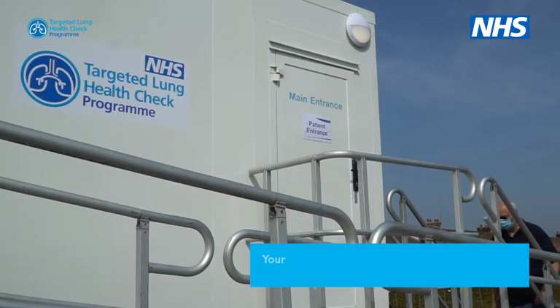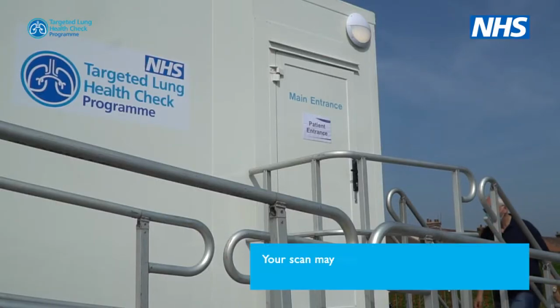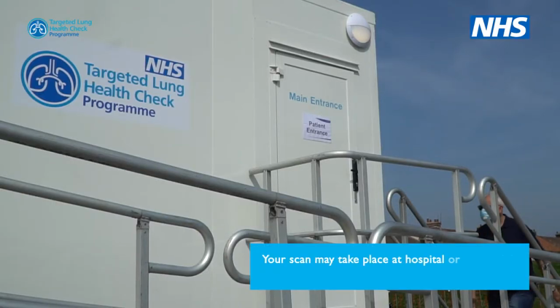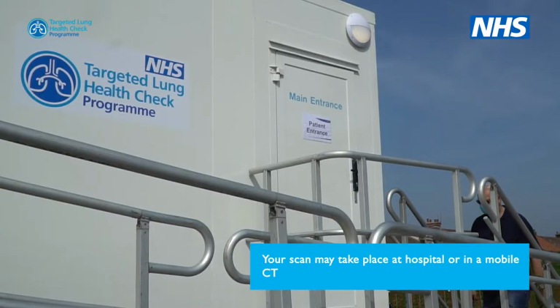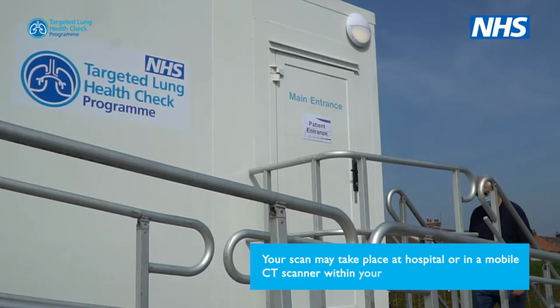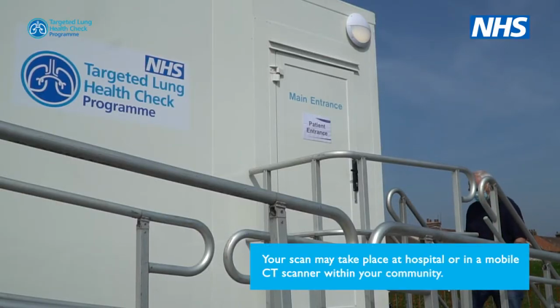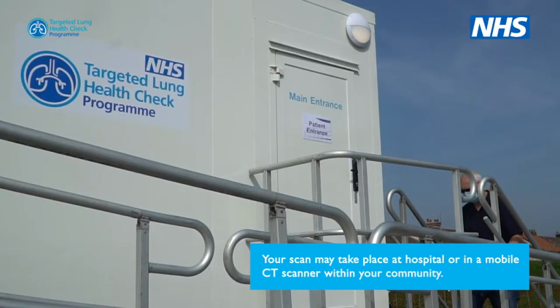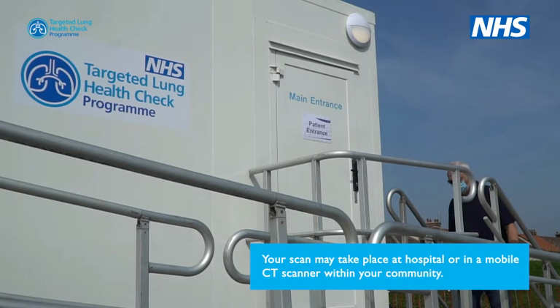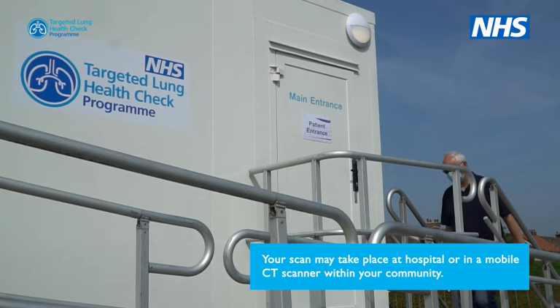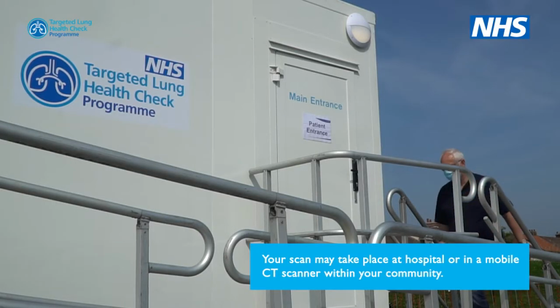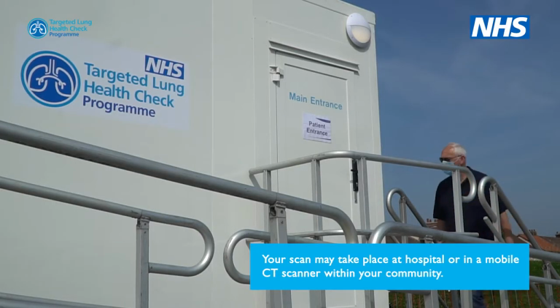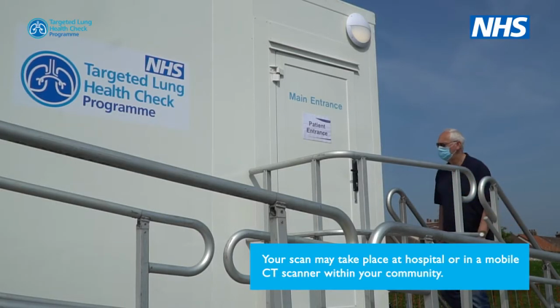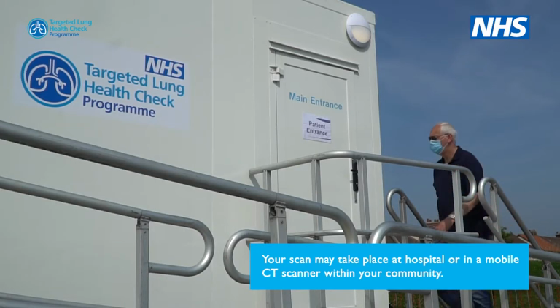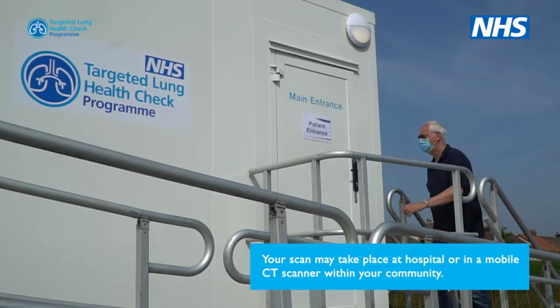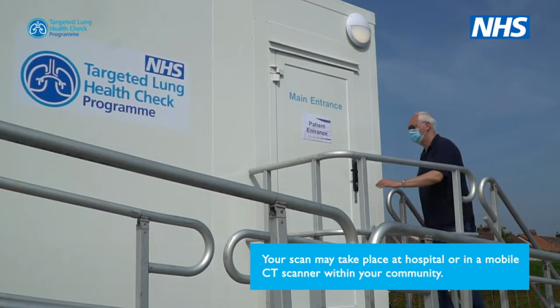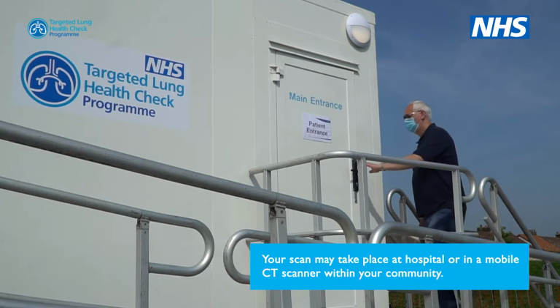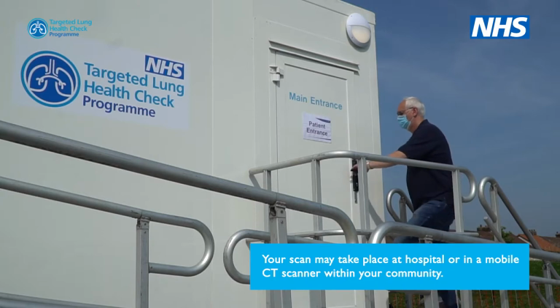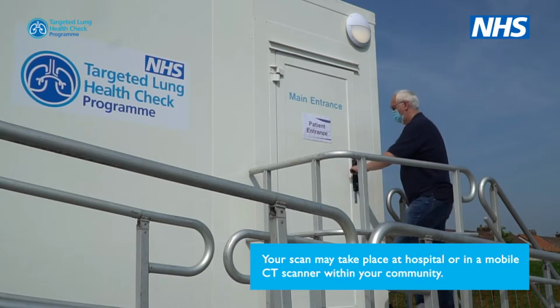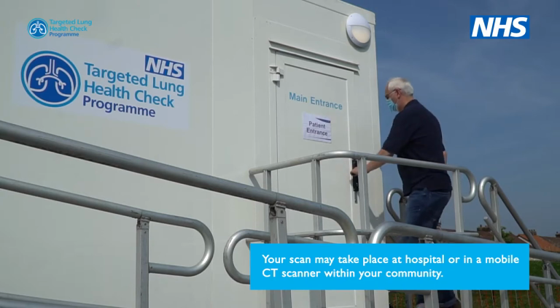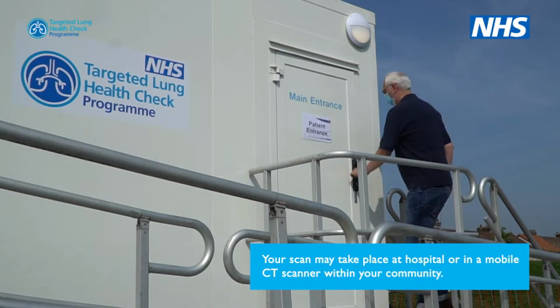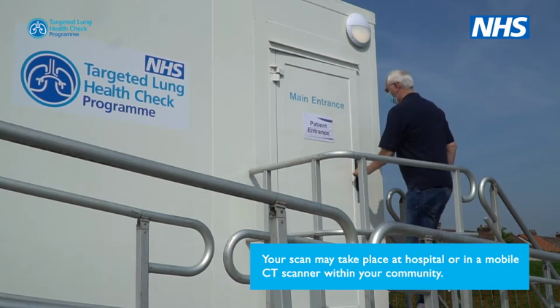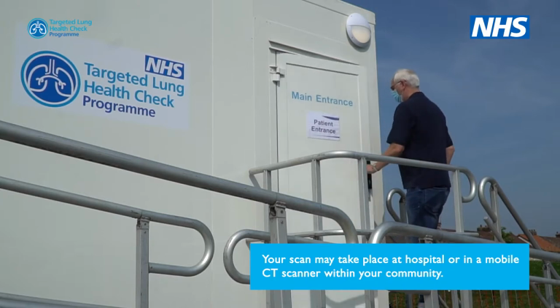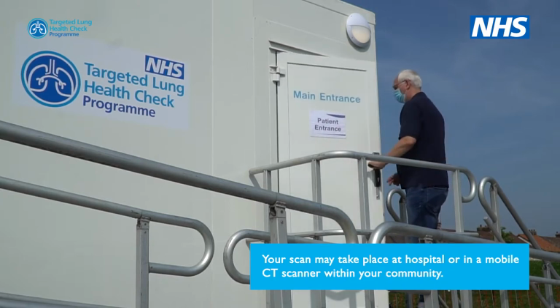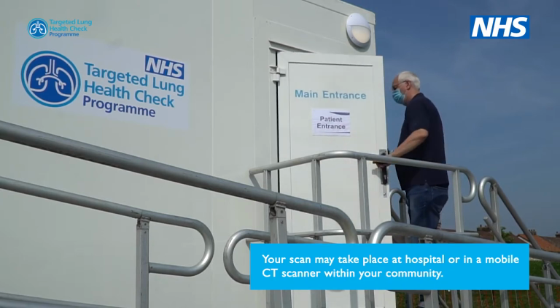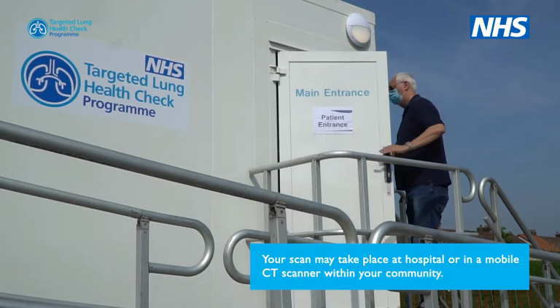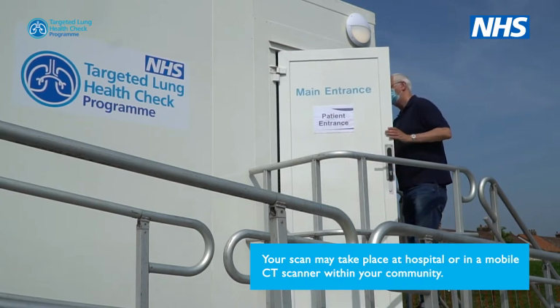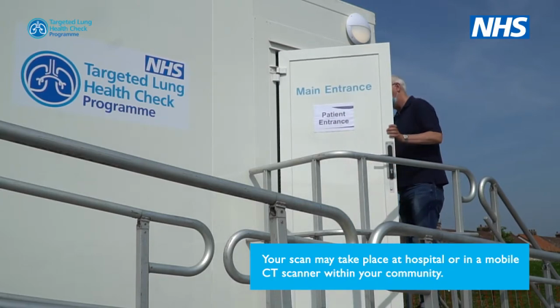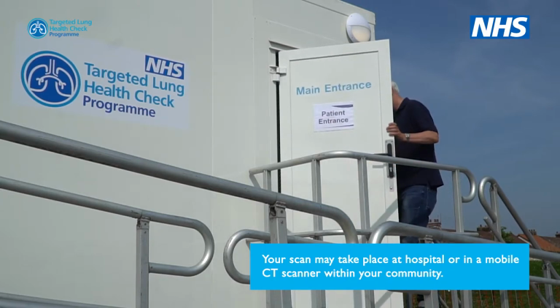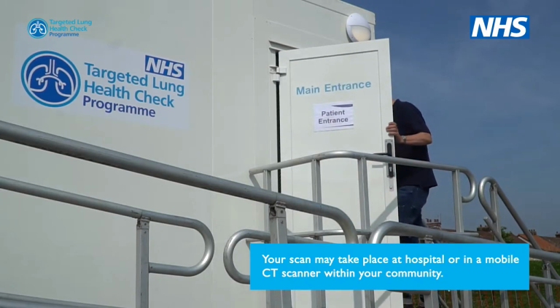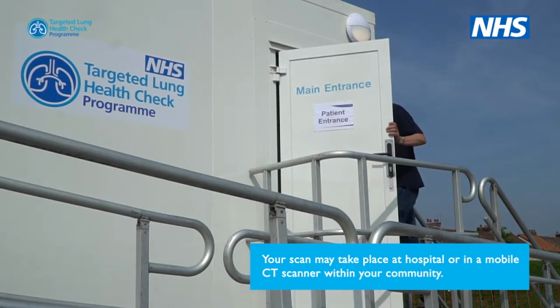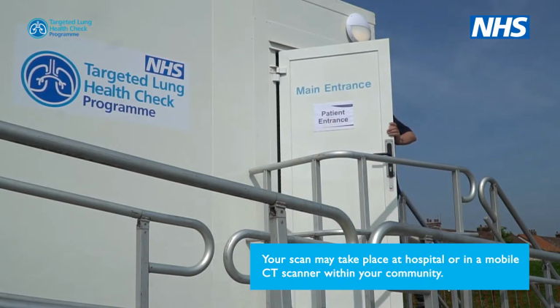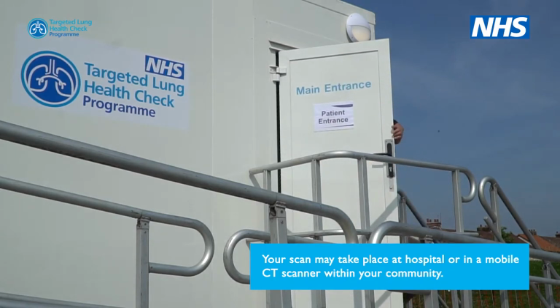Your scan may take place at a hospital or in a mobile CT scanner within your community.